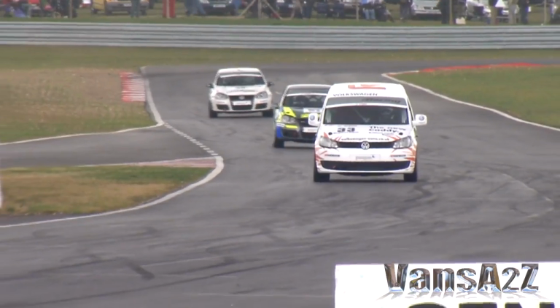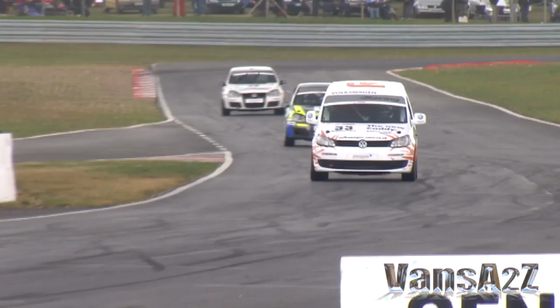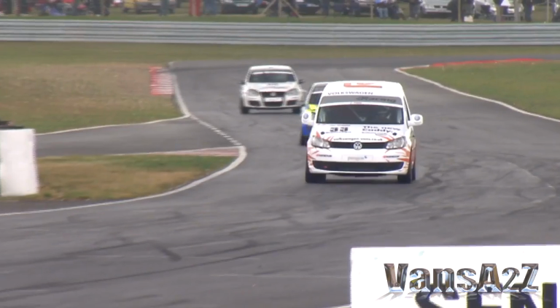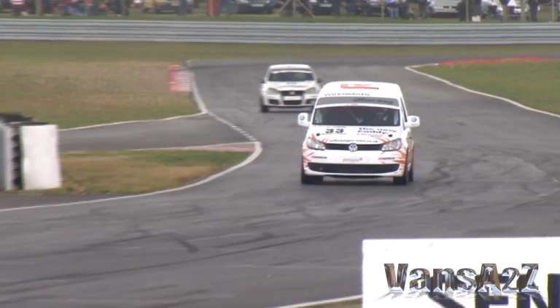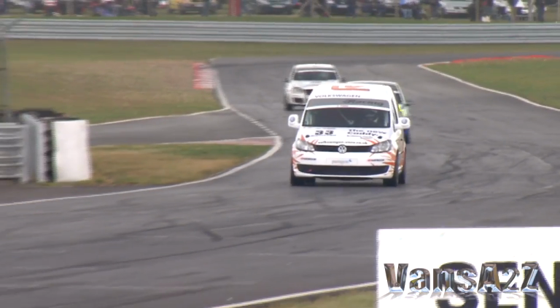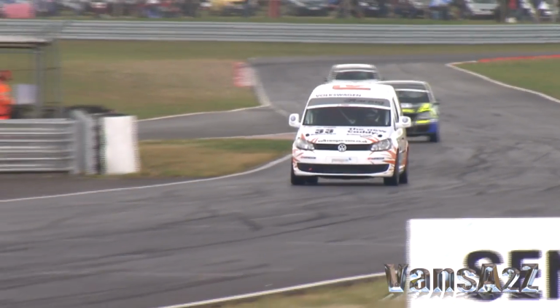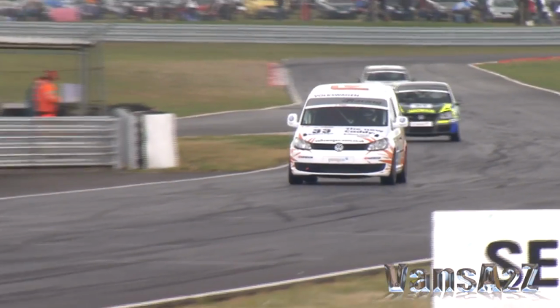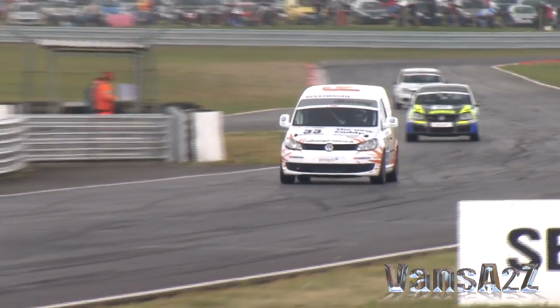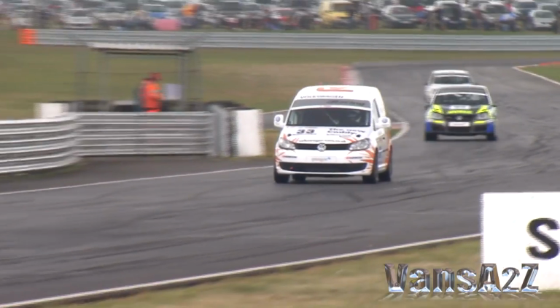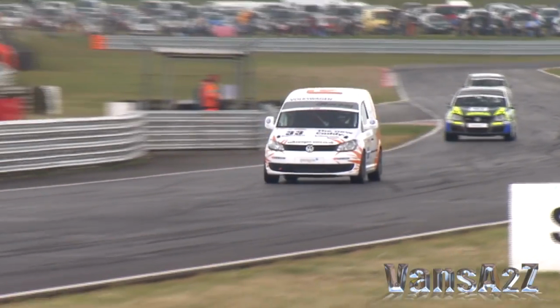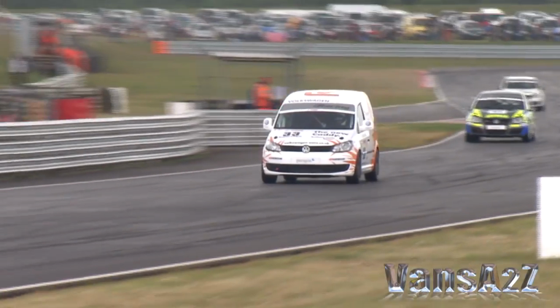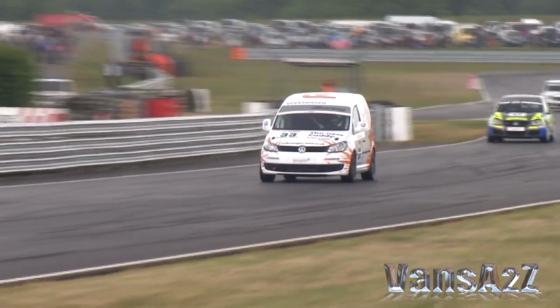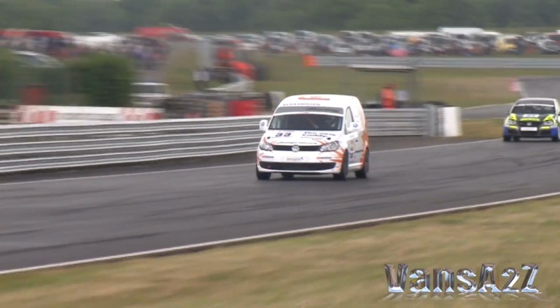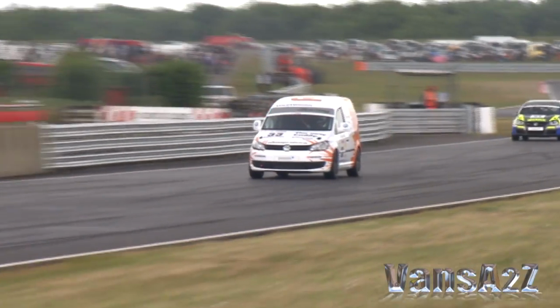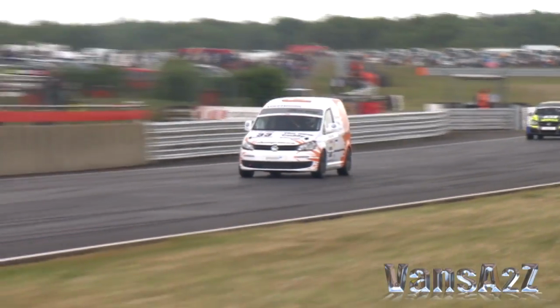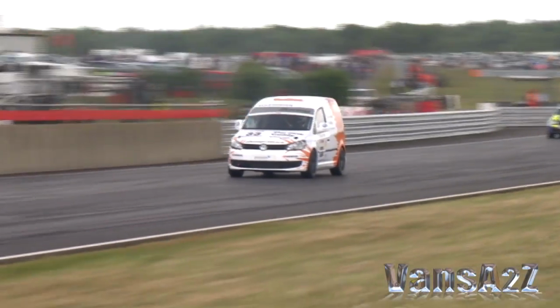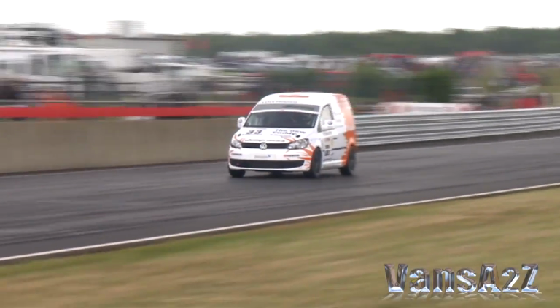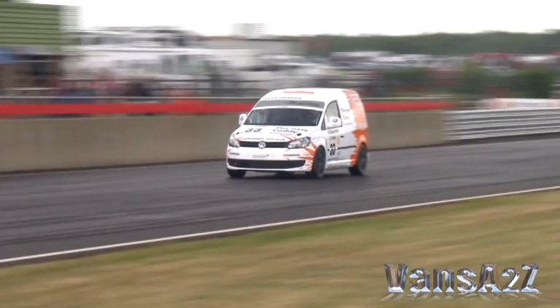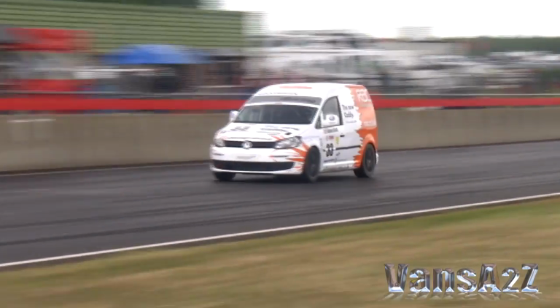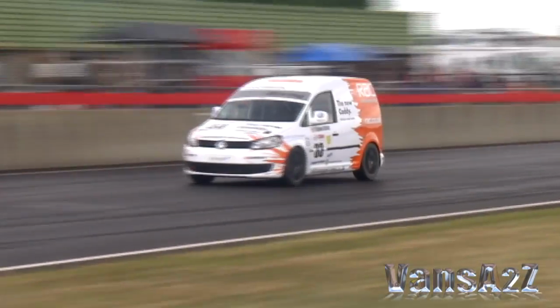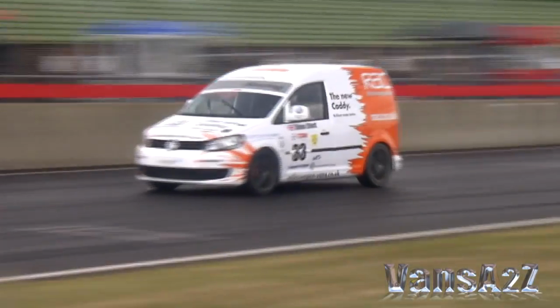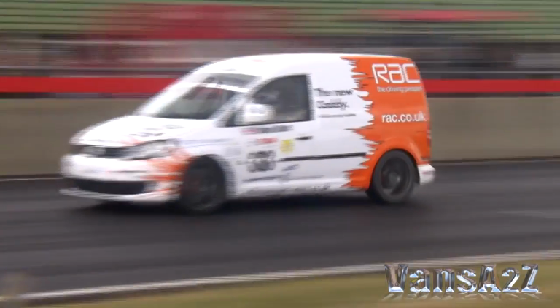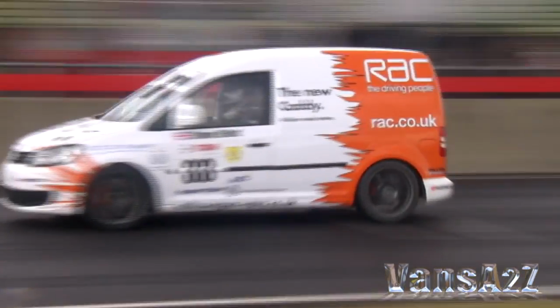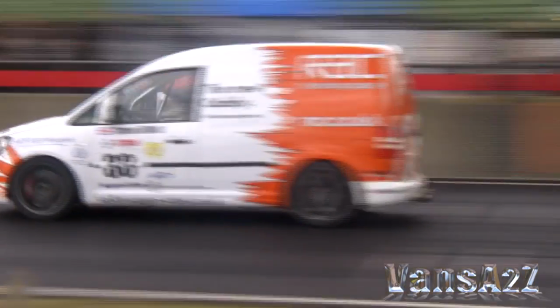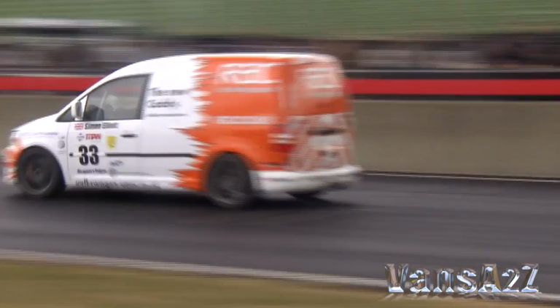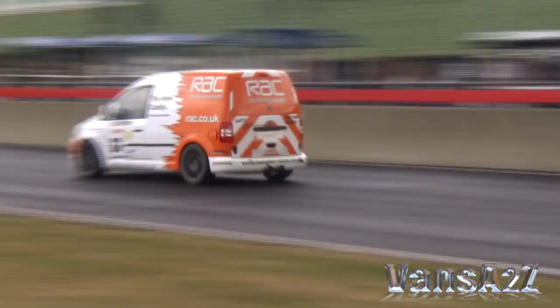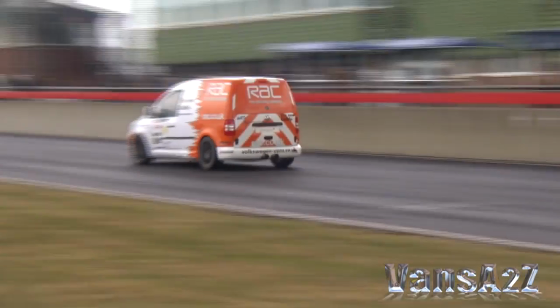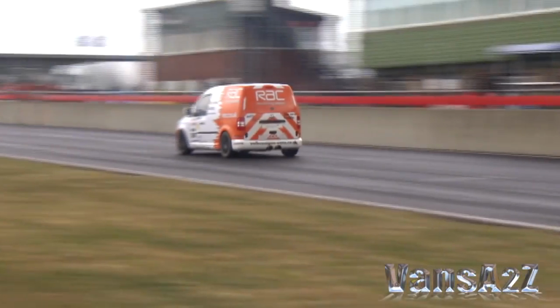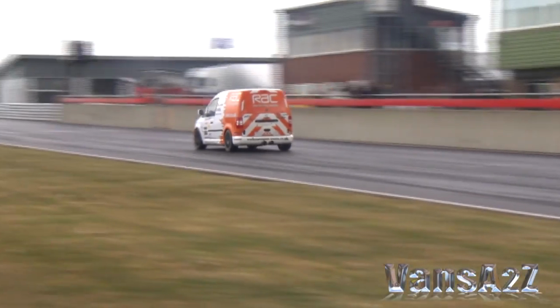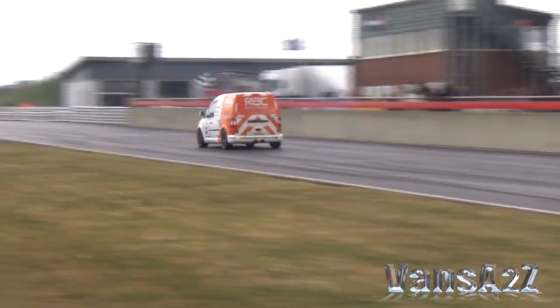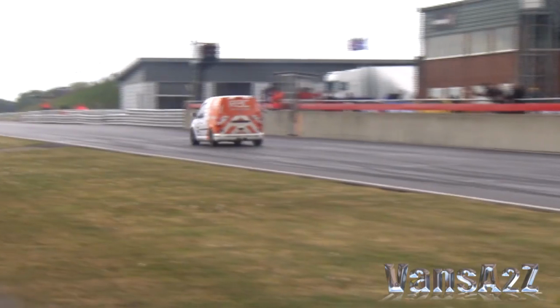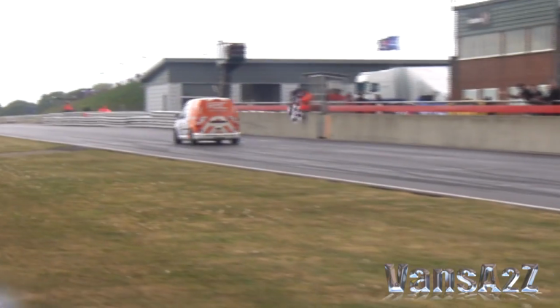Here's hoping for a top 10 finish in the next rounds at Brands Hatch on the 18th and 19th of June.